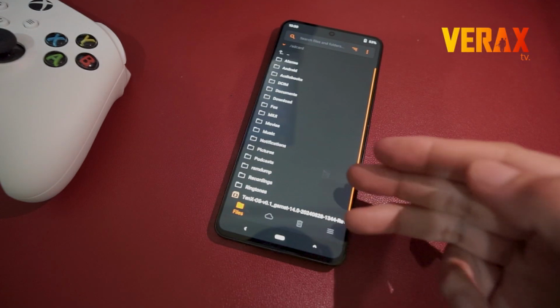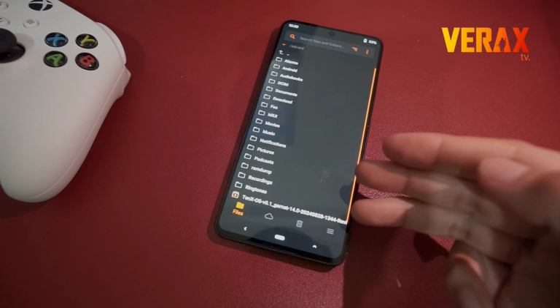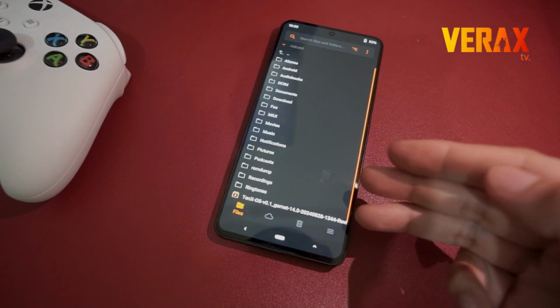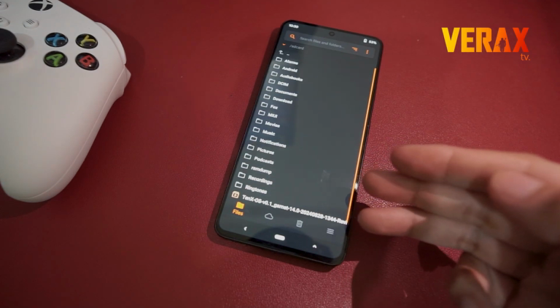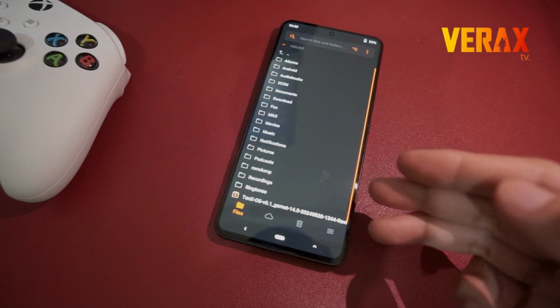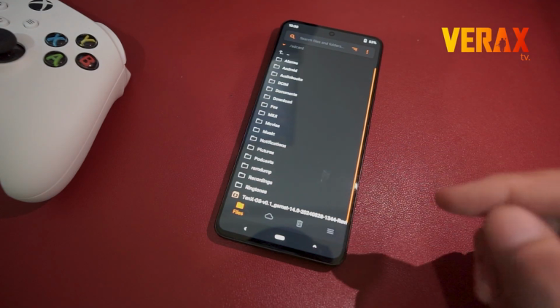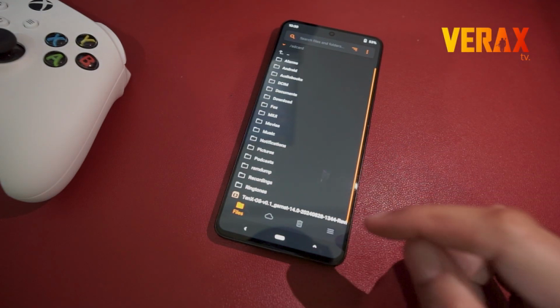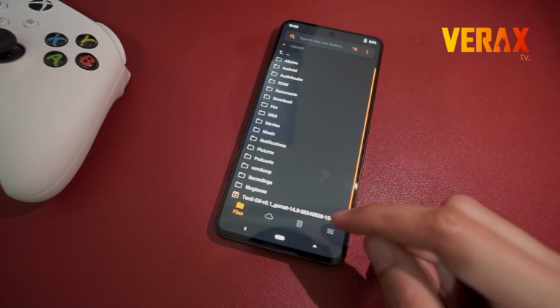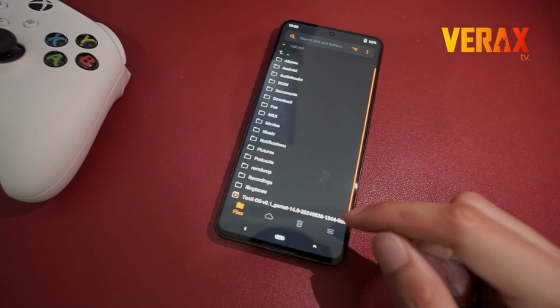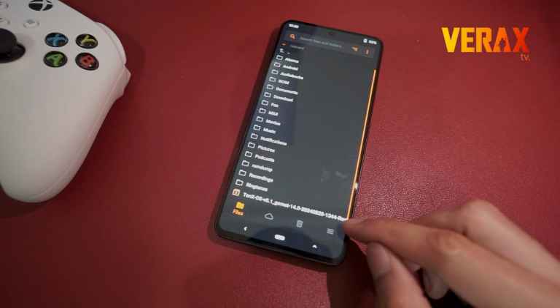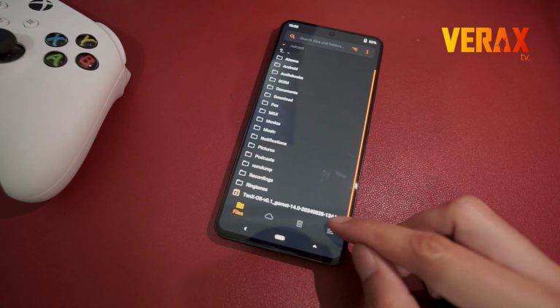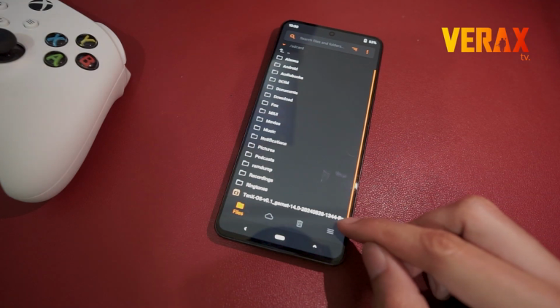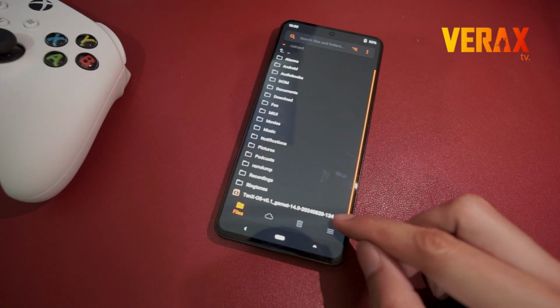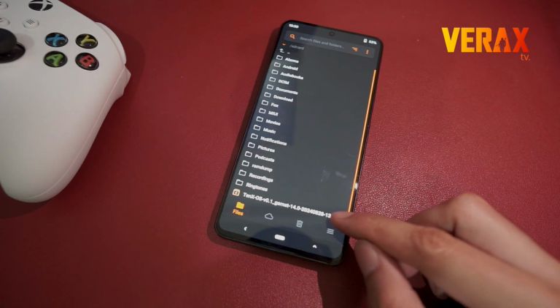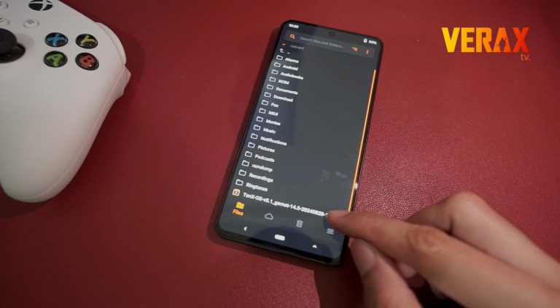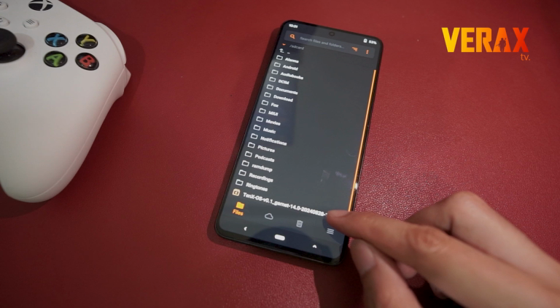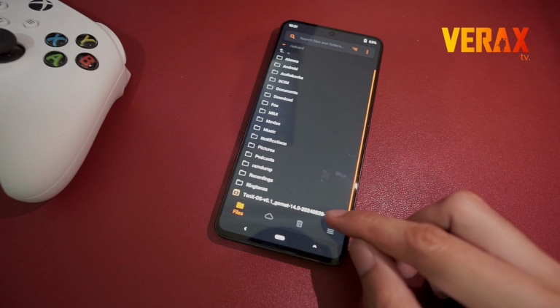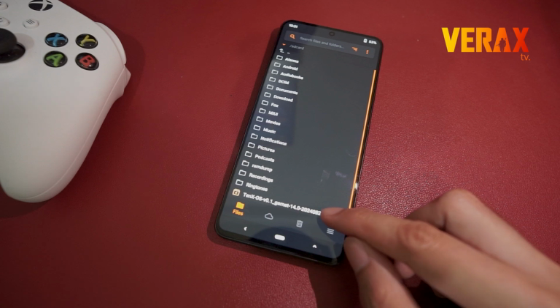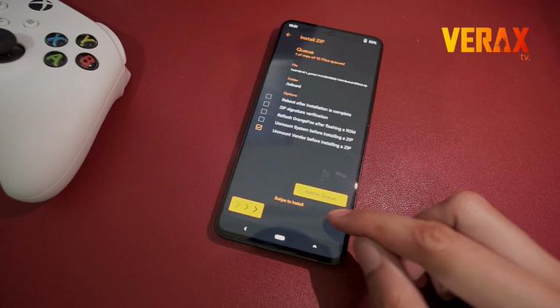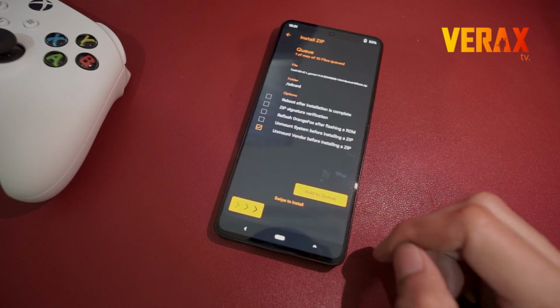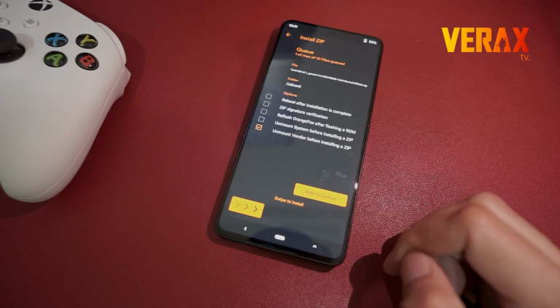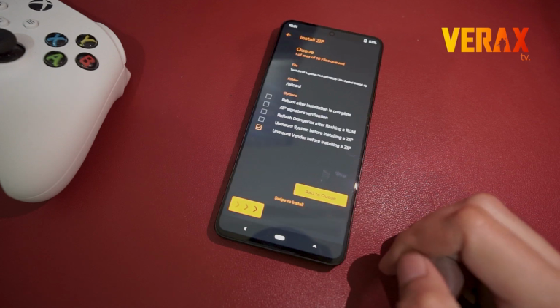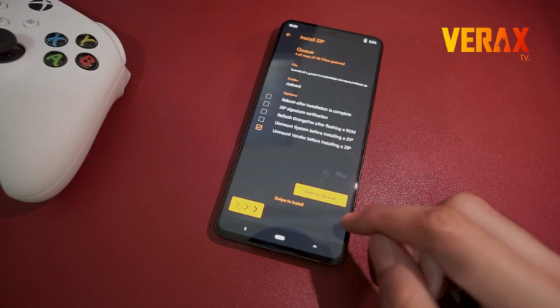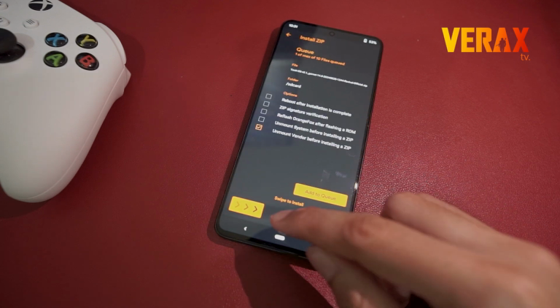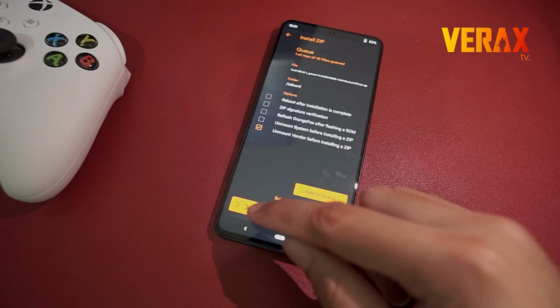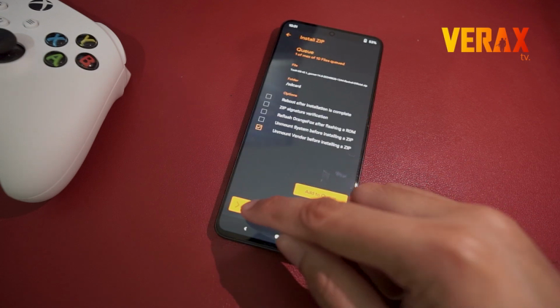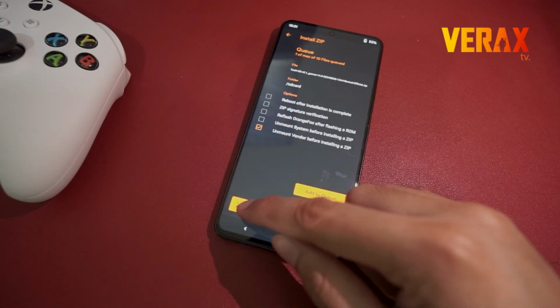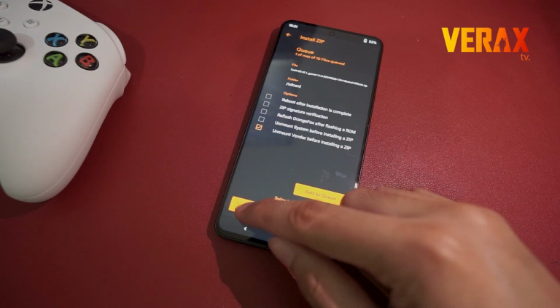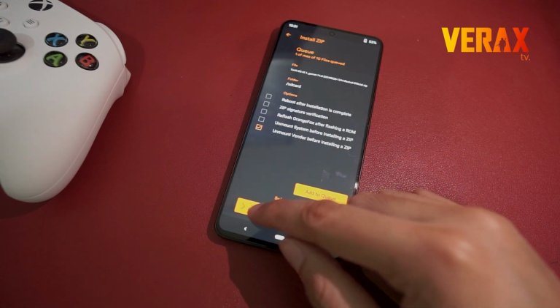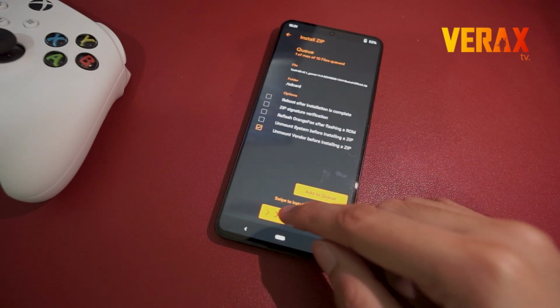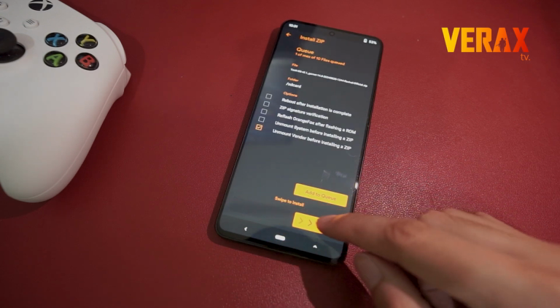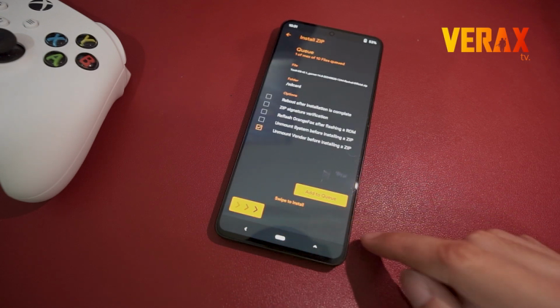Inside Orange Fox Recovery, locate the flashable file and flash it without changing any settings.